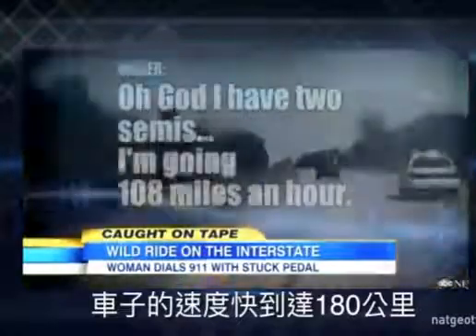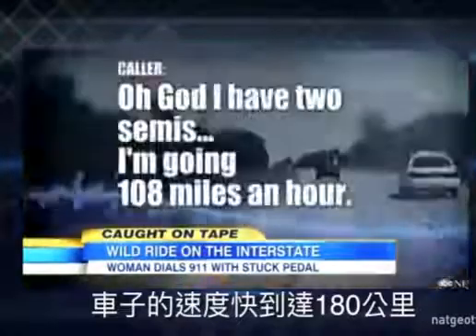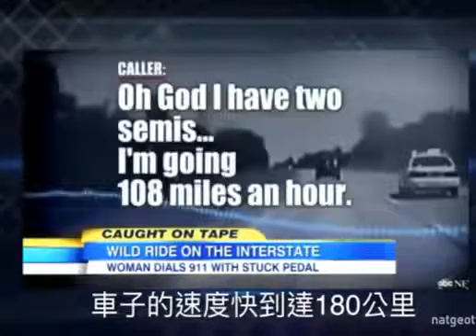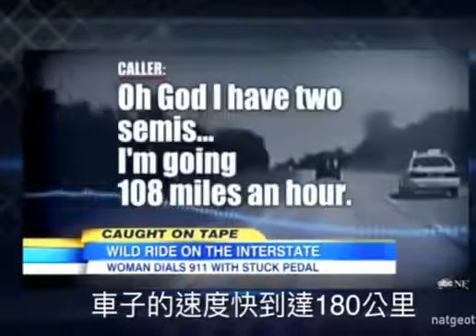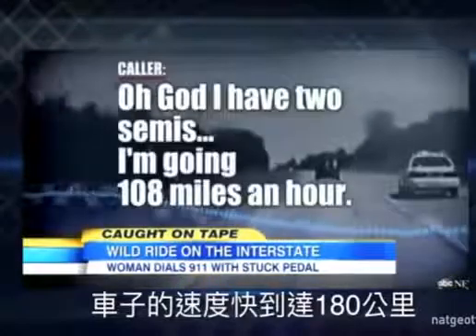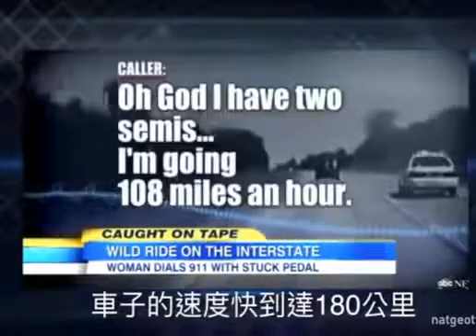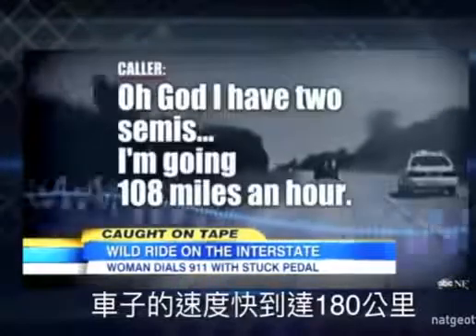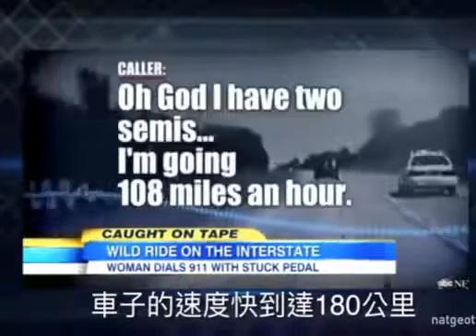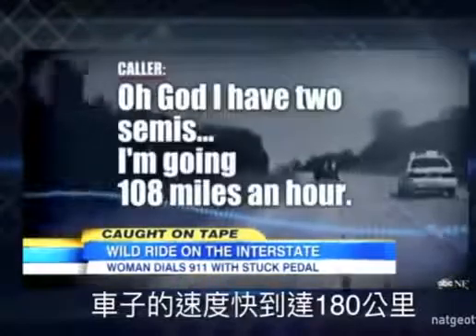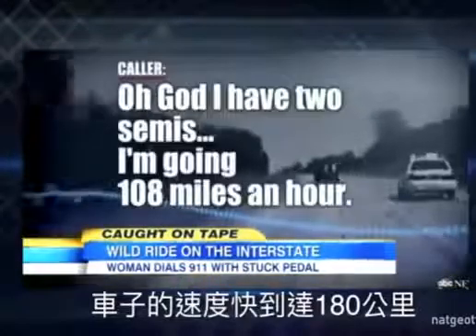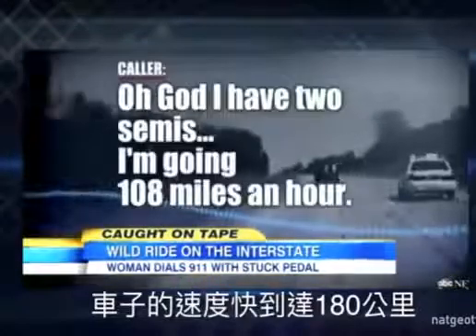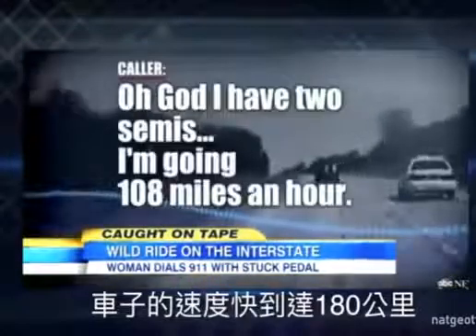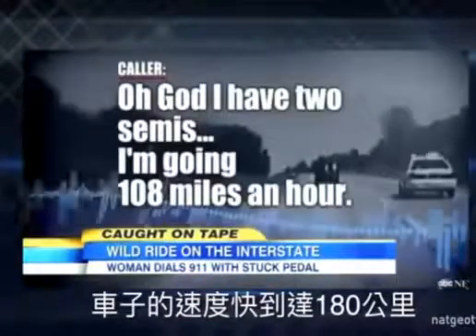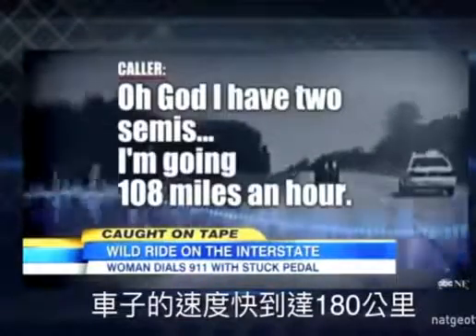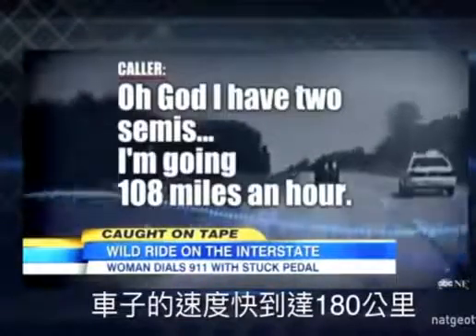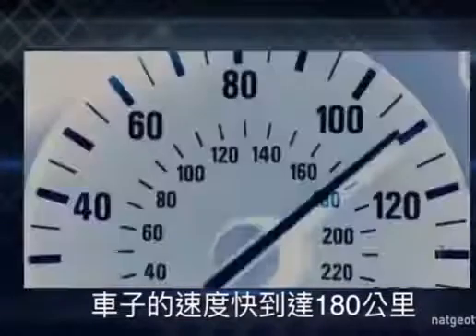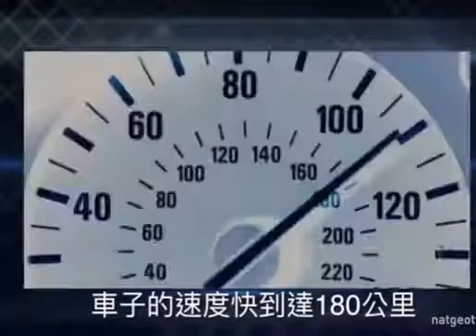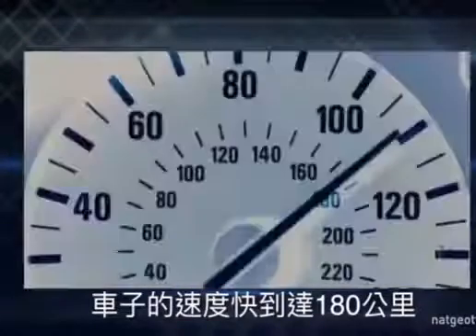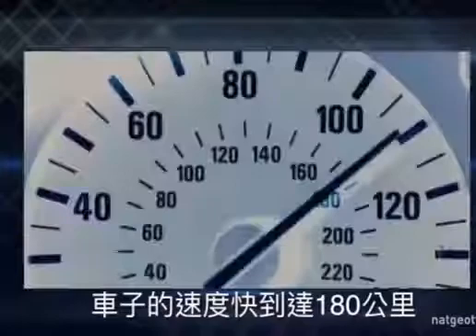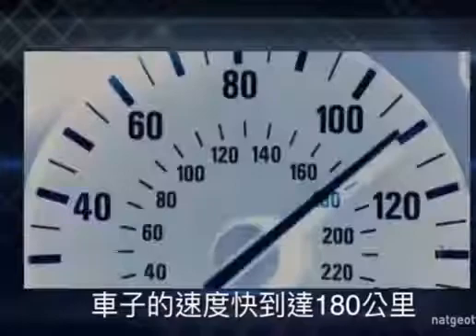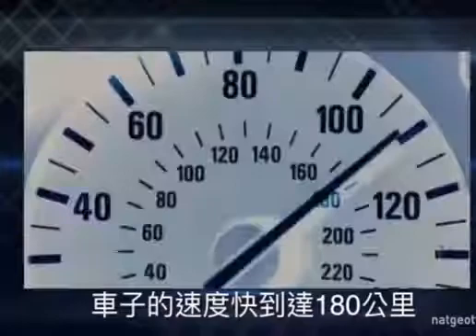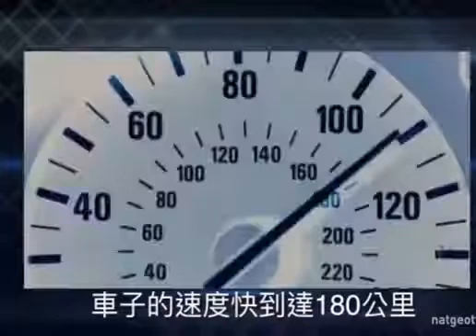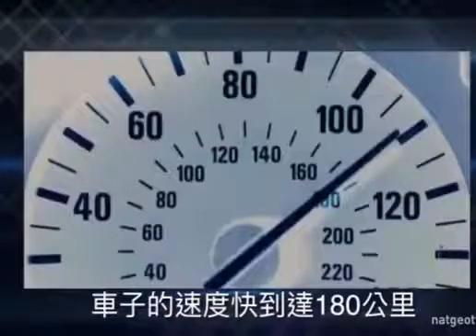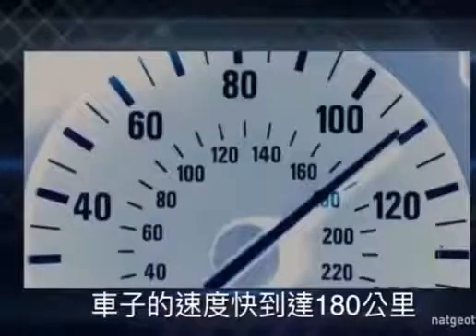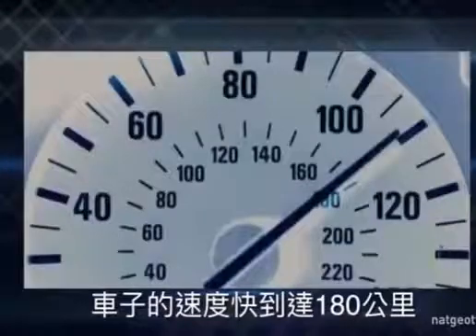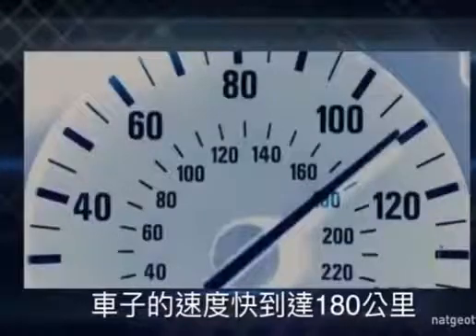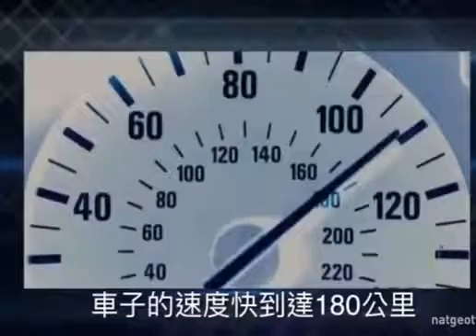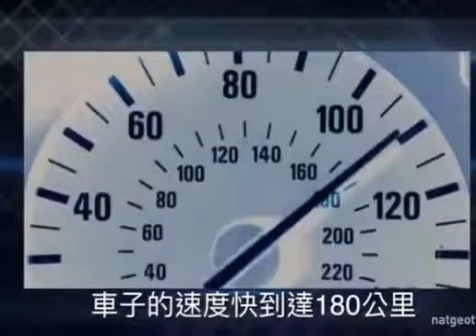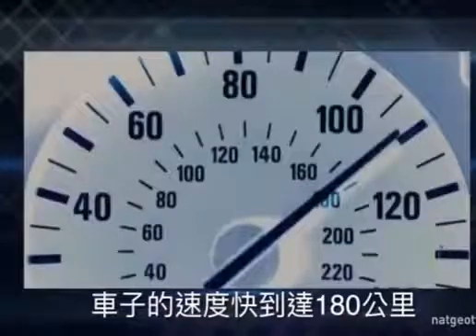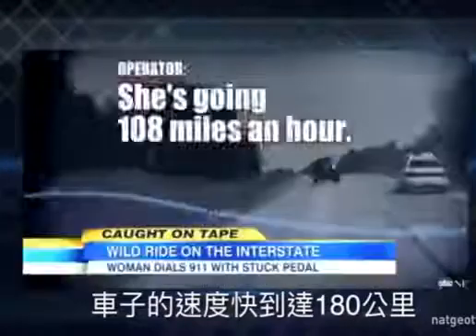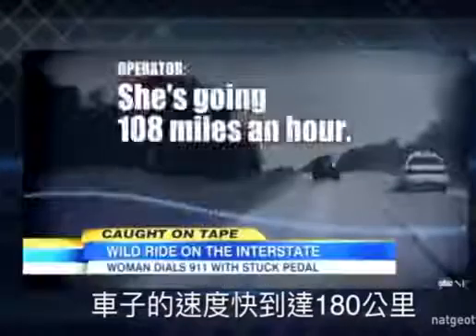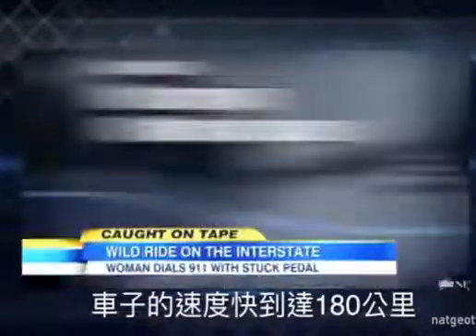Oh God, I have two lights. I'm going 108 miles an hour.